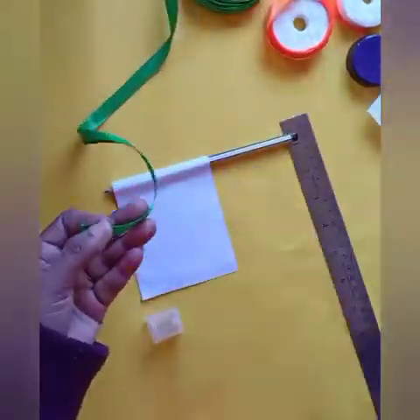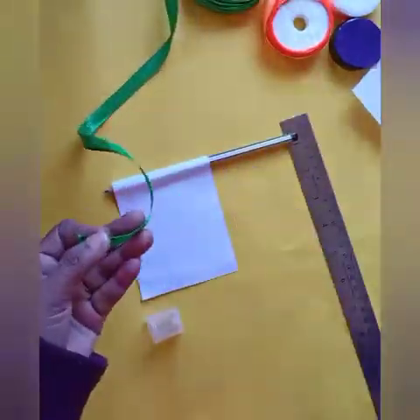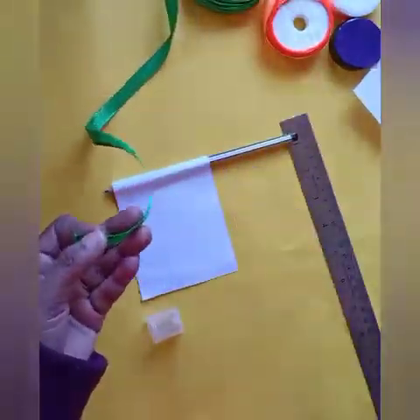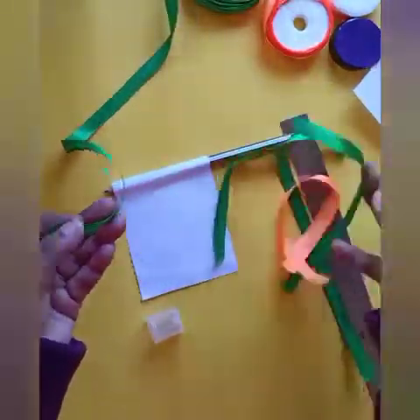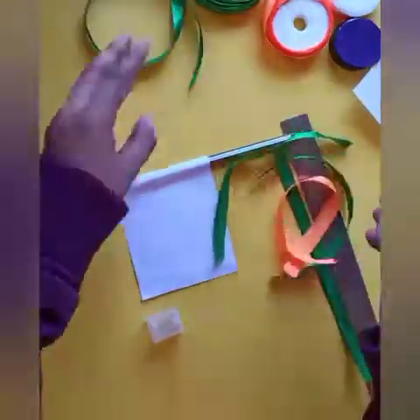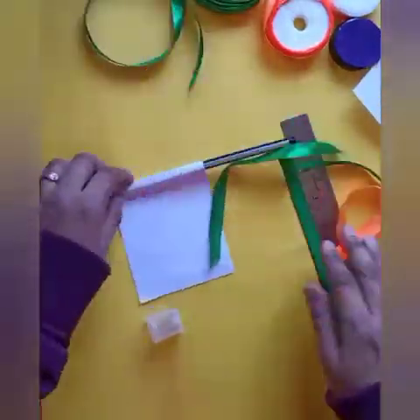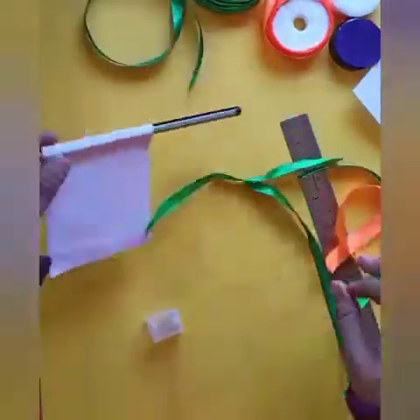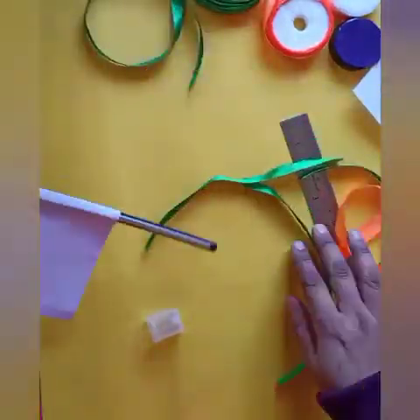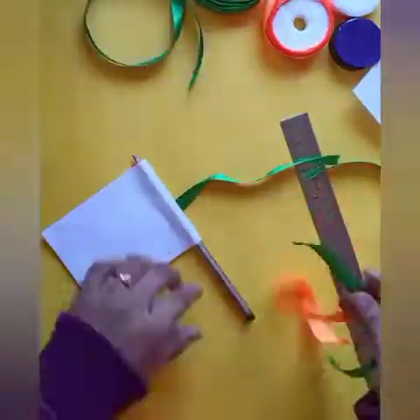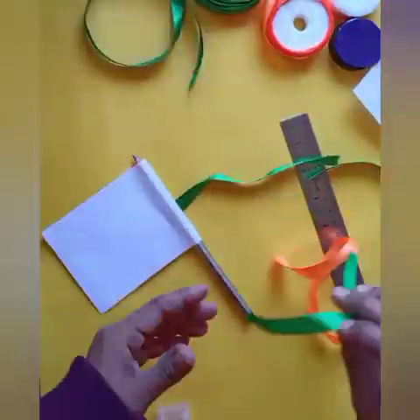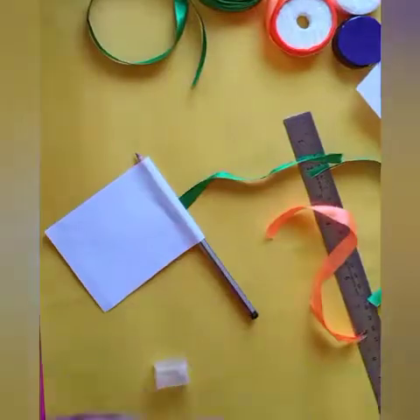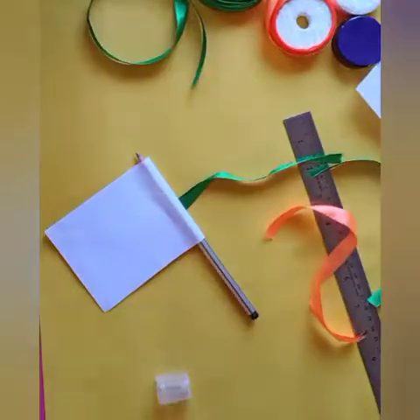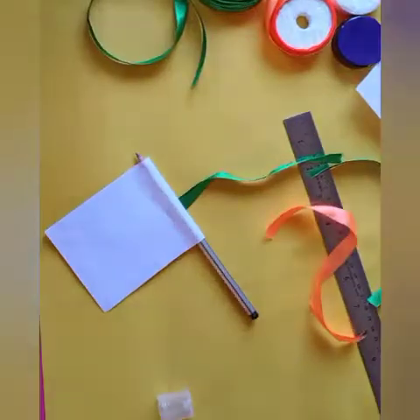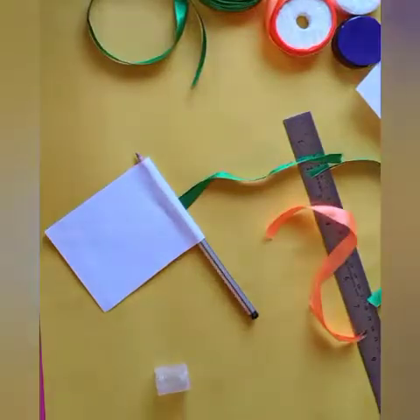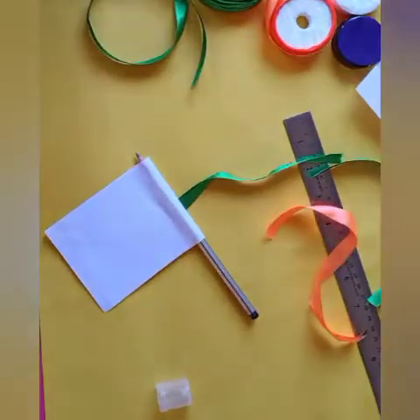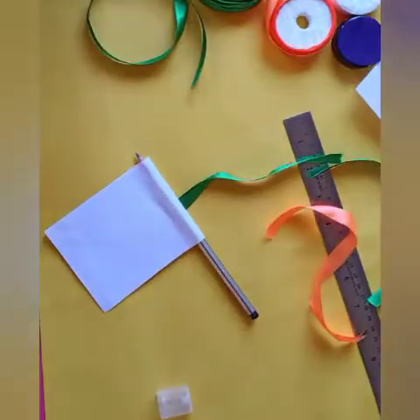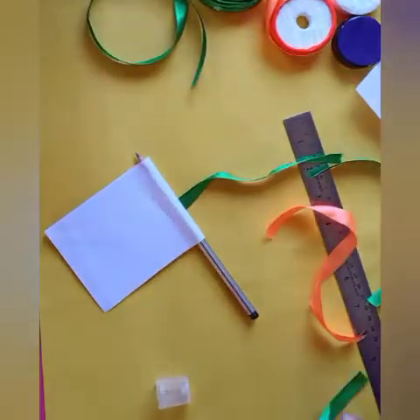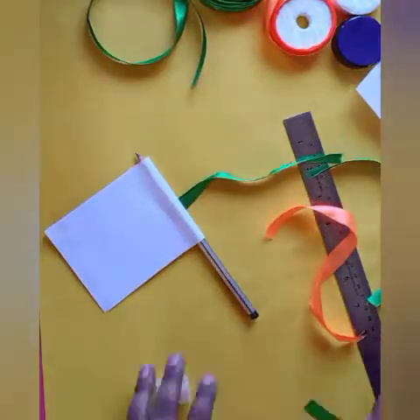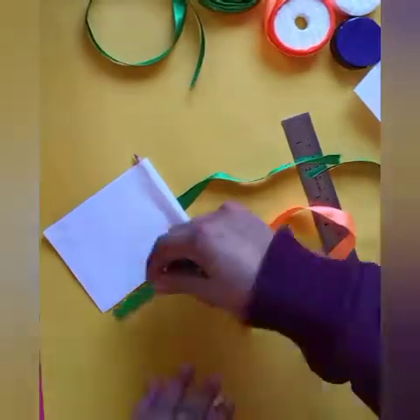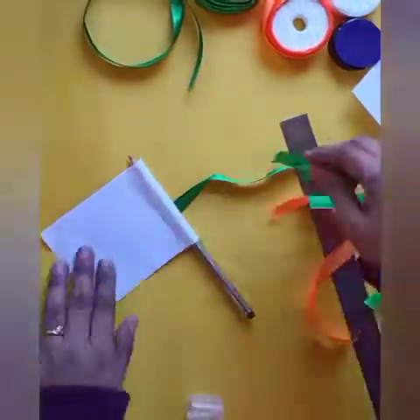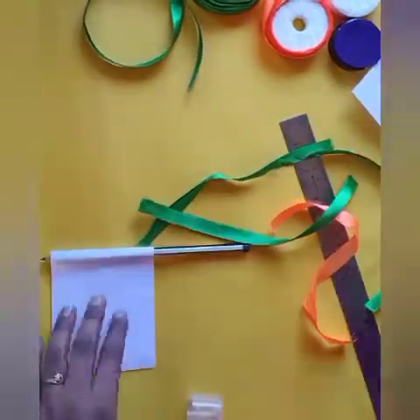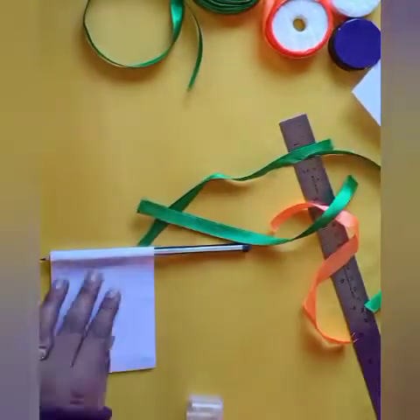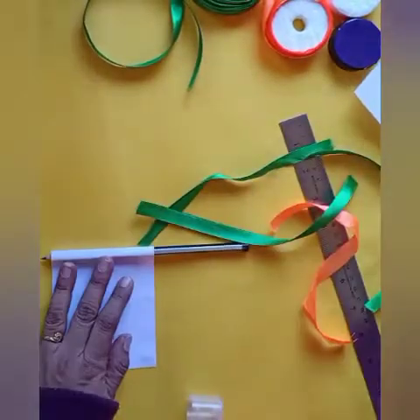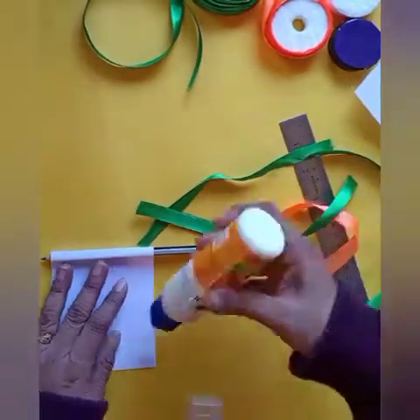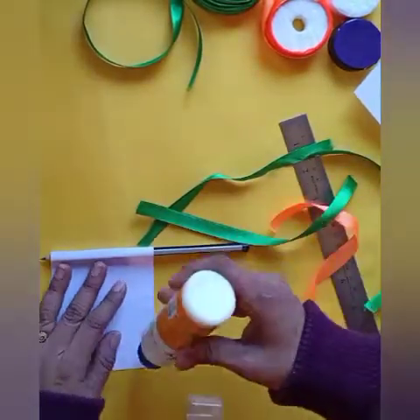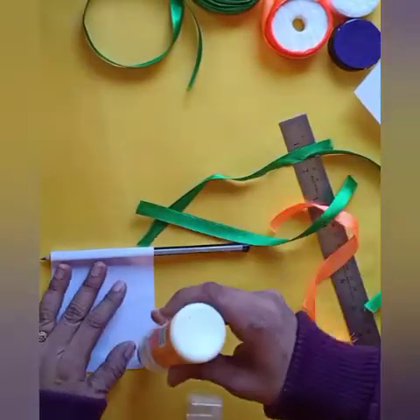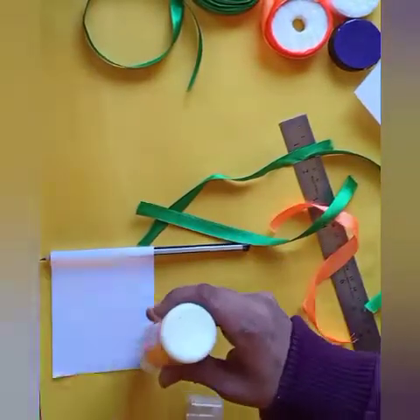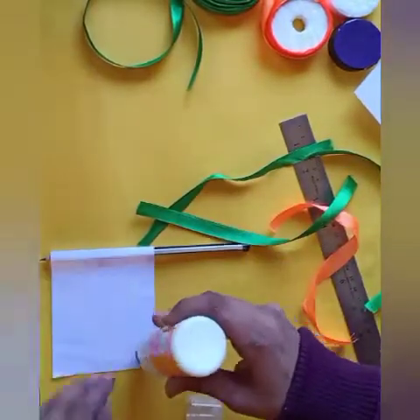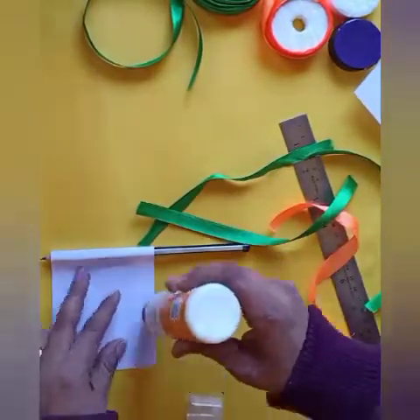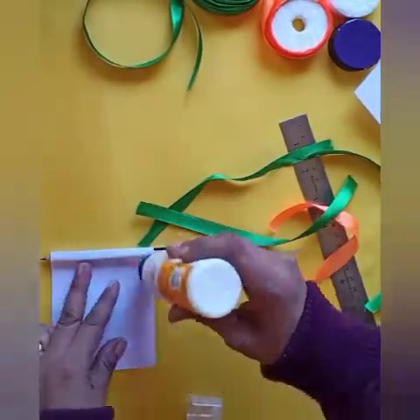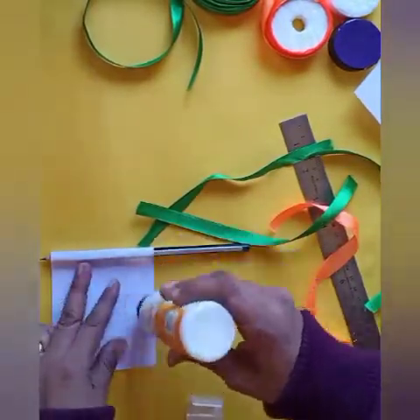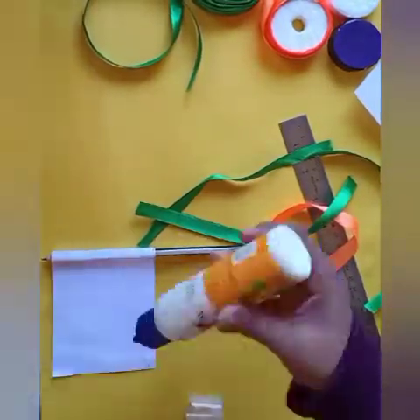Cut the satin ribbon with the help of your parents. Please don't use scissors.